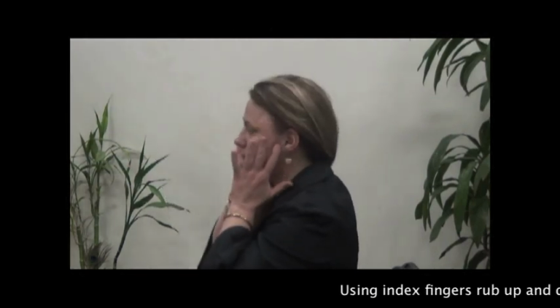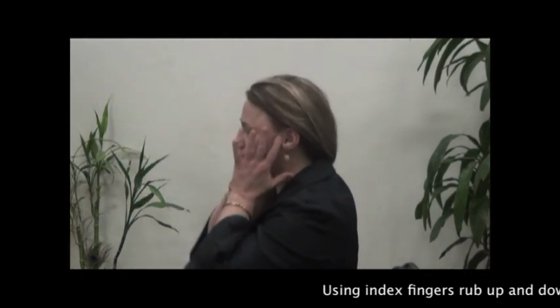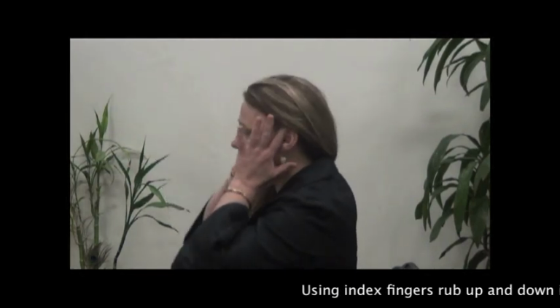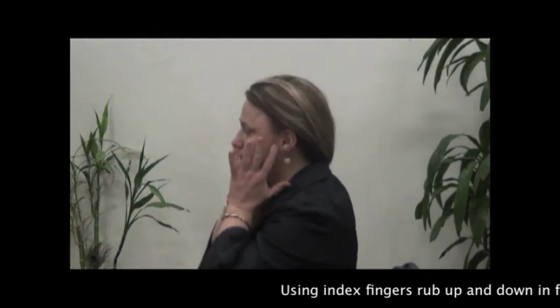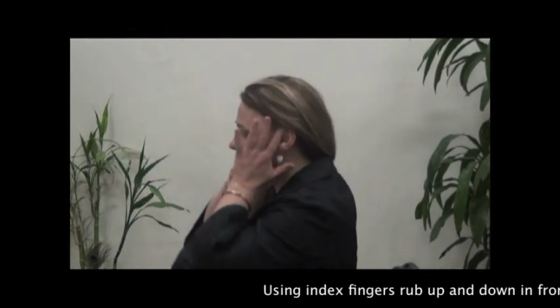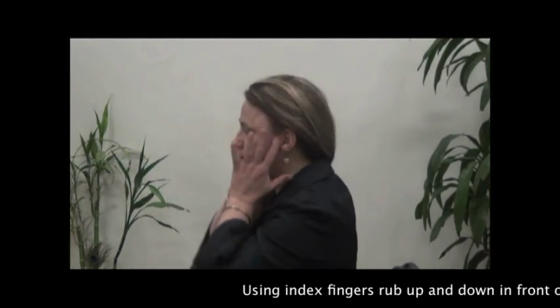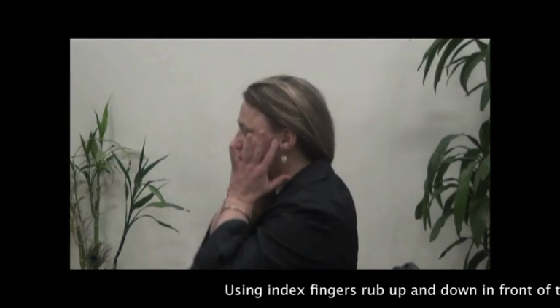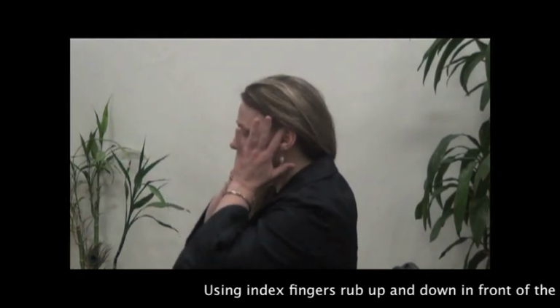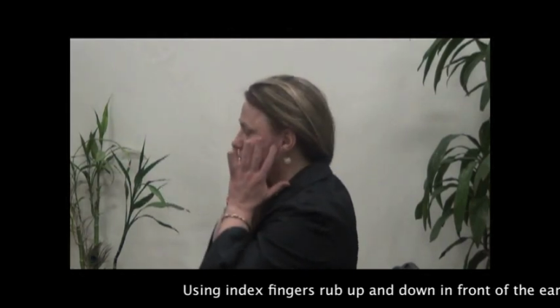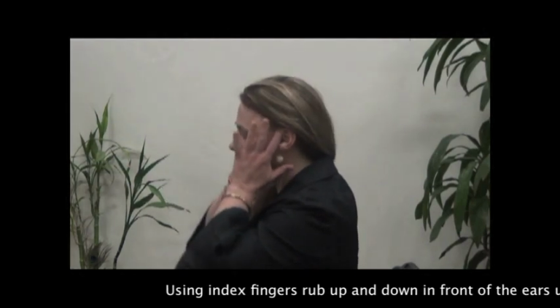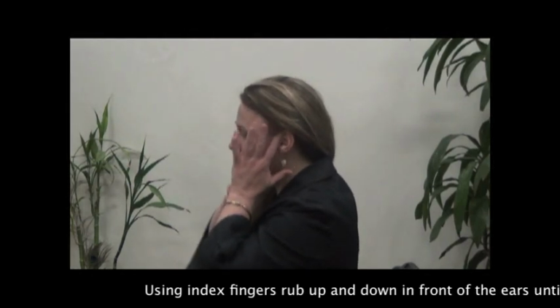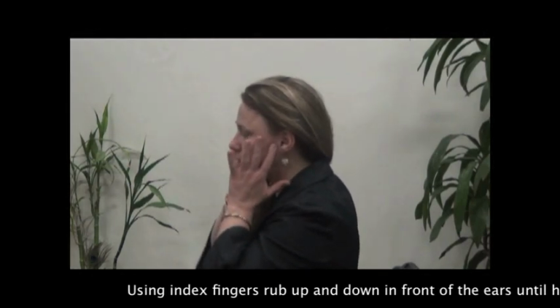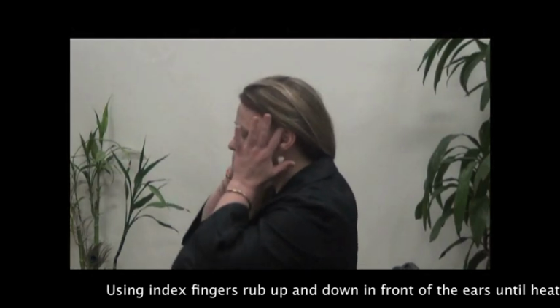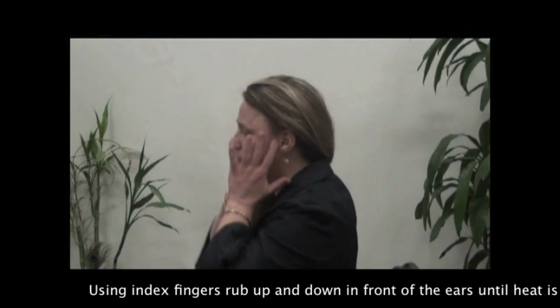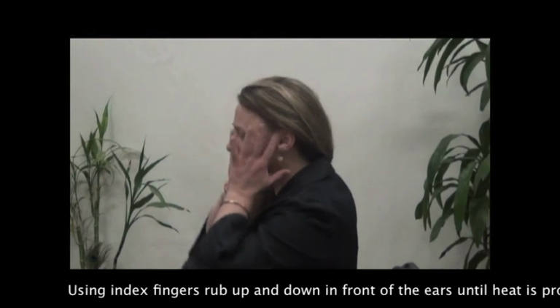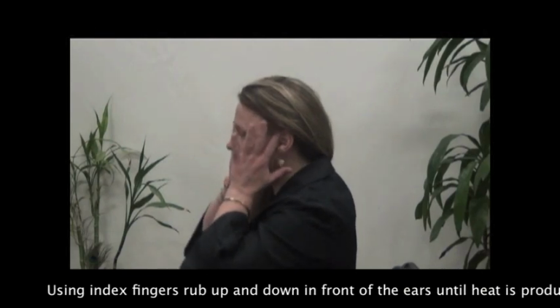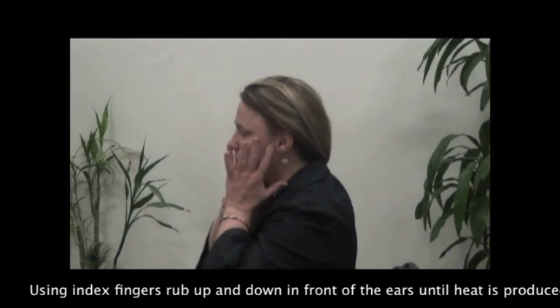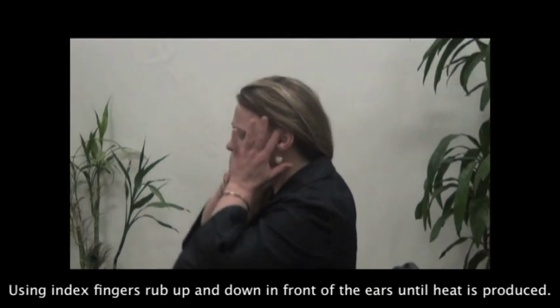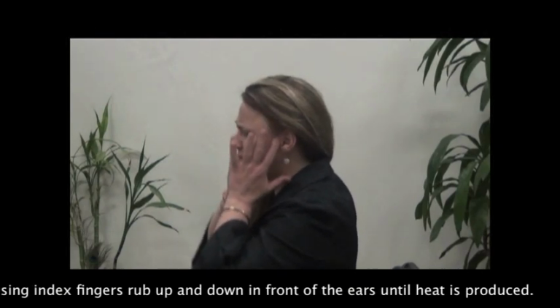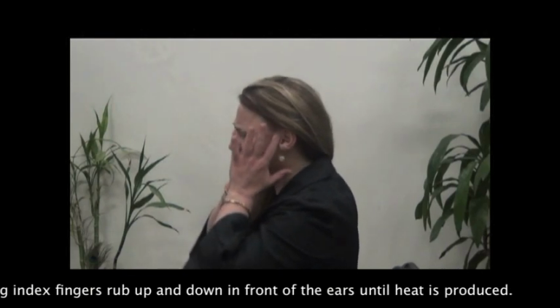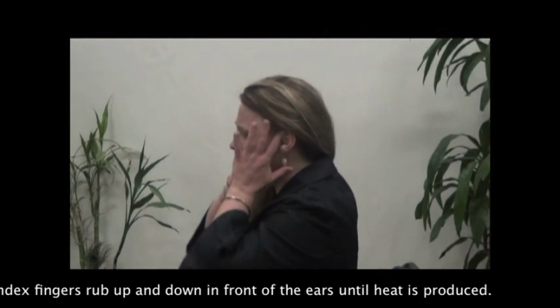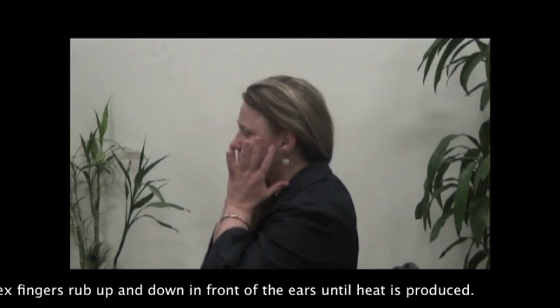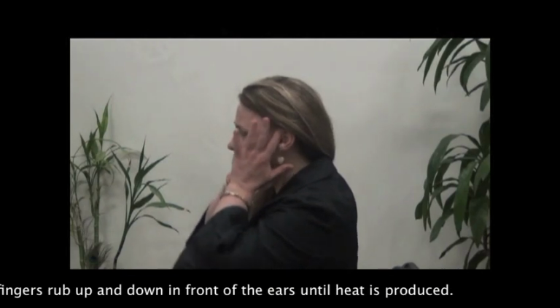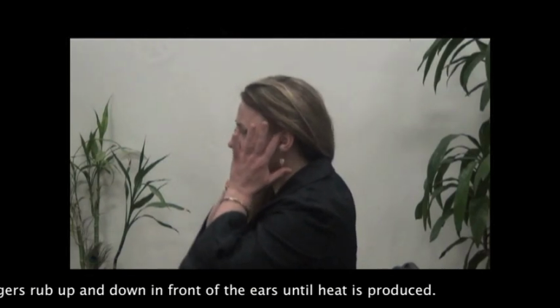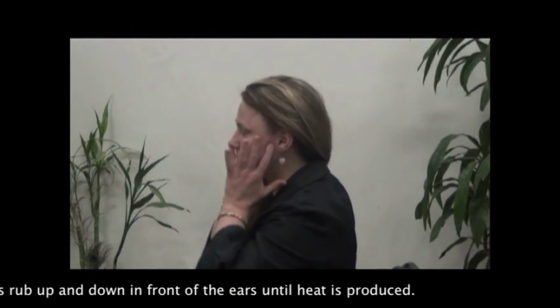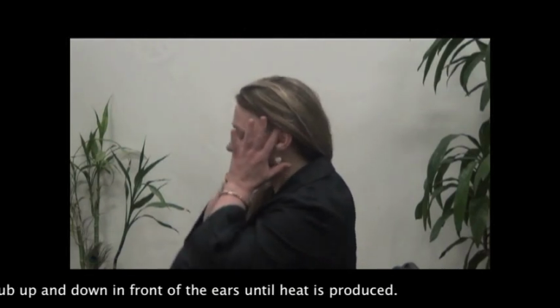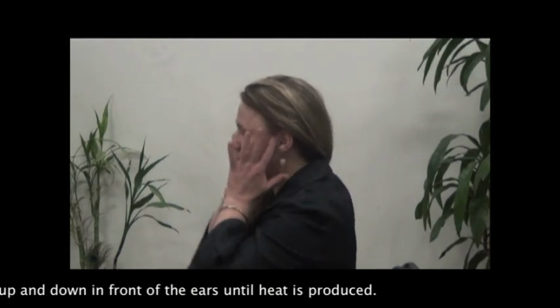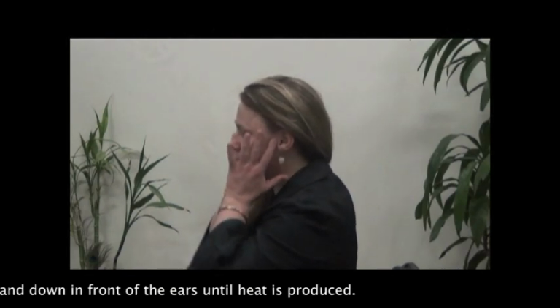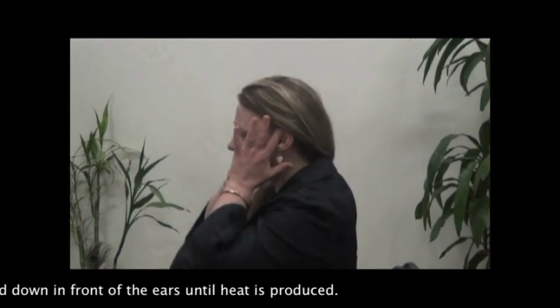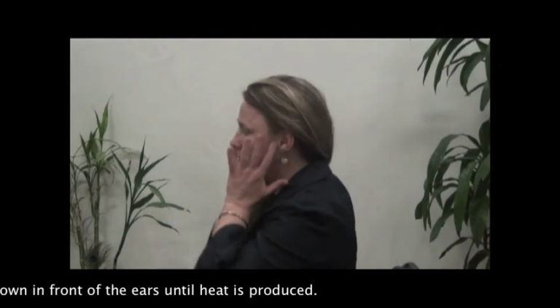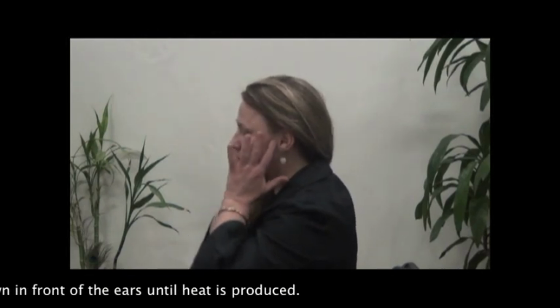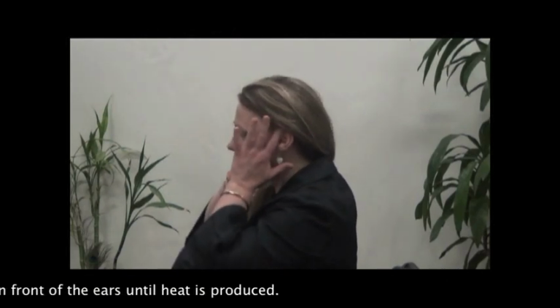Using index fingers, rub up and down in front of the ears until heat is produced.